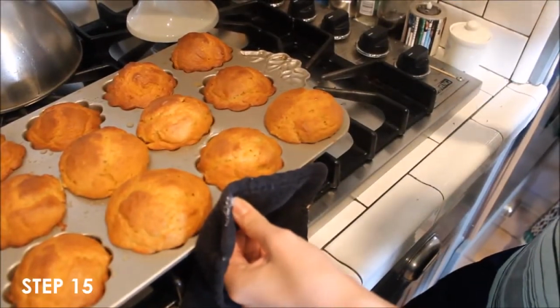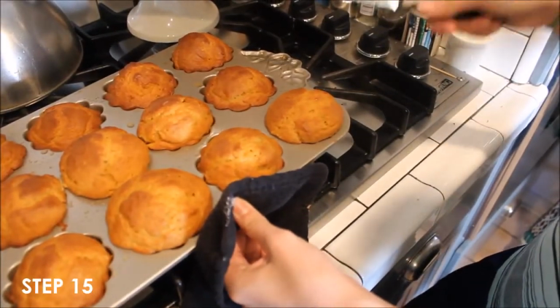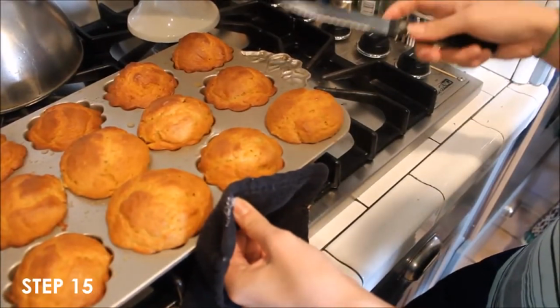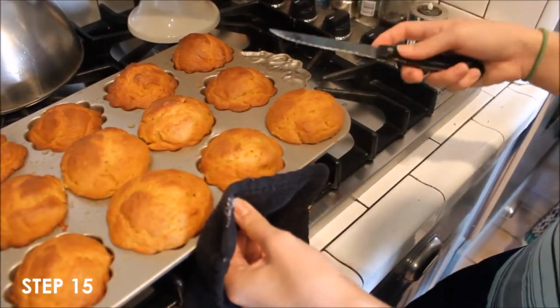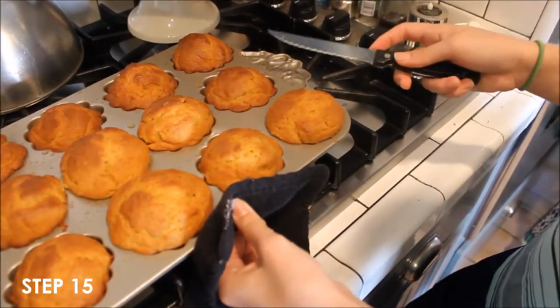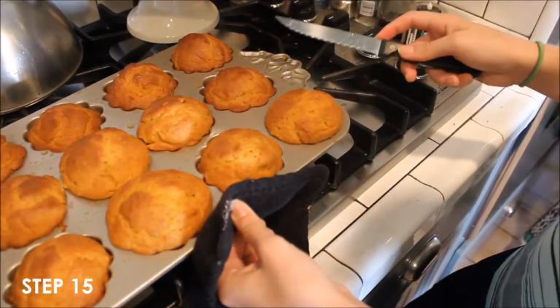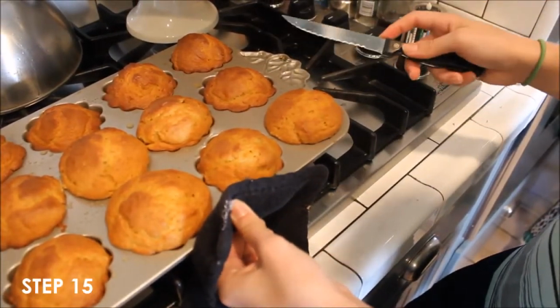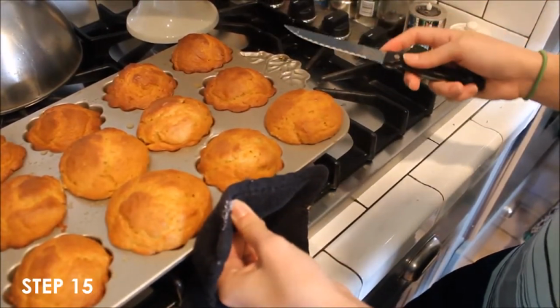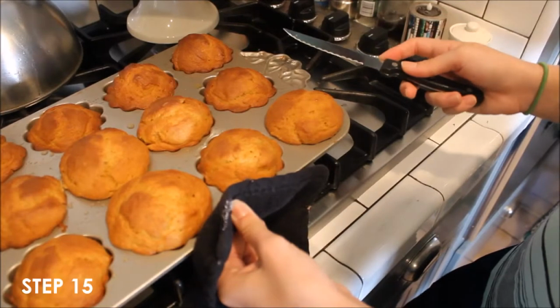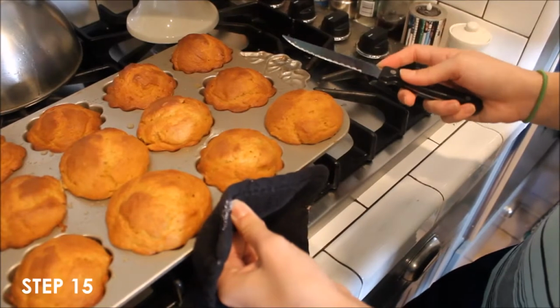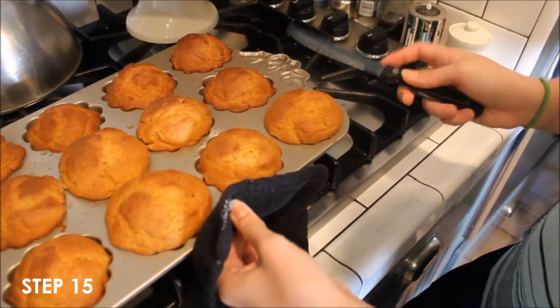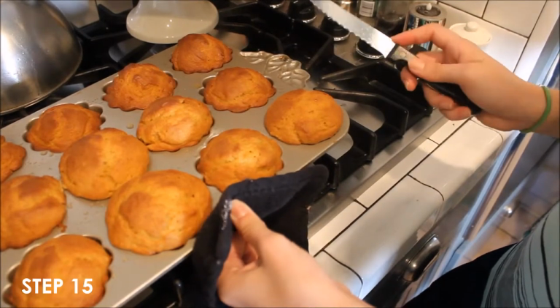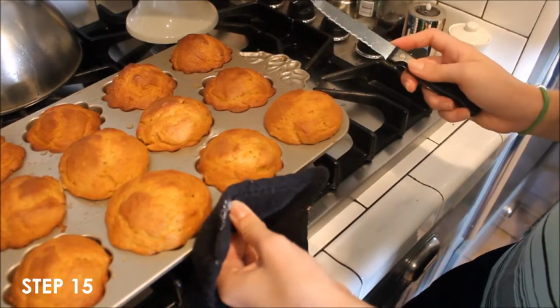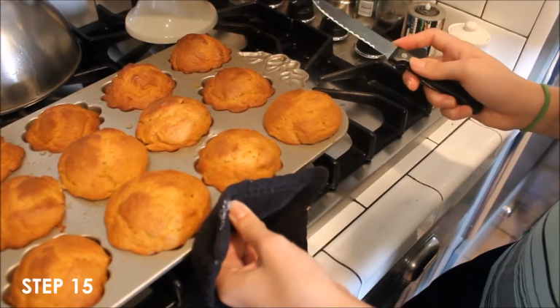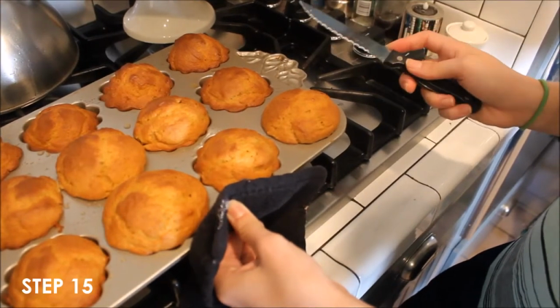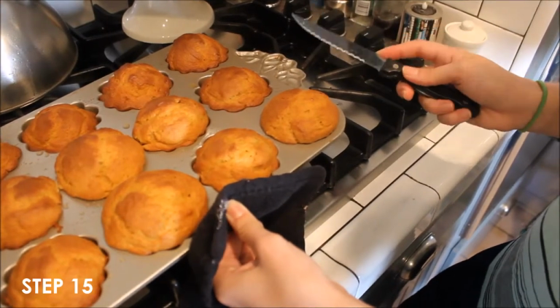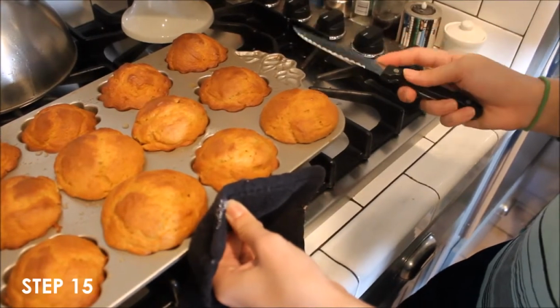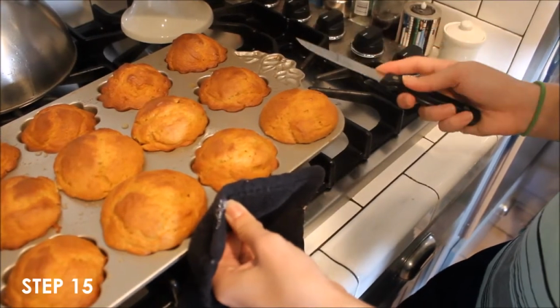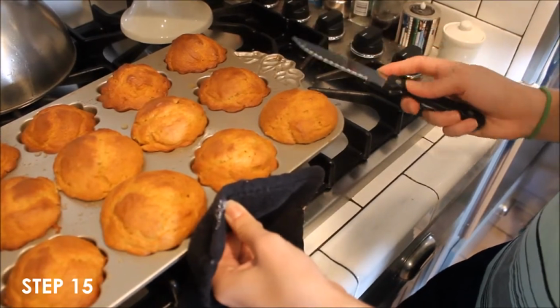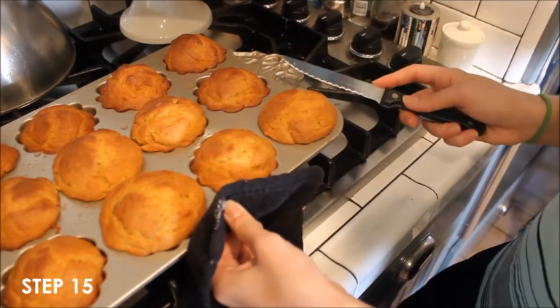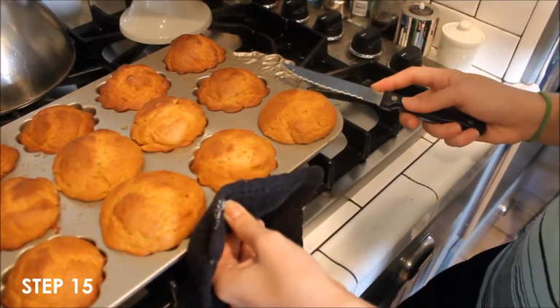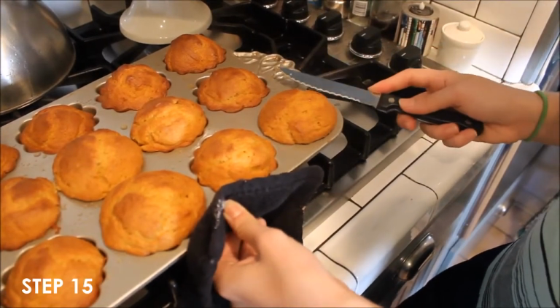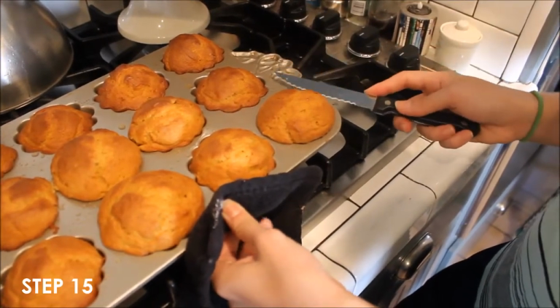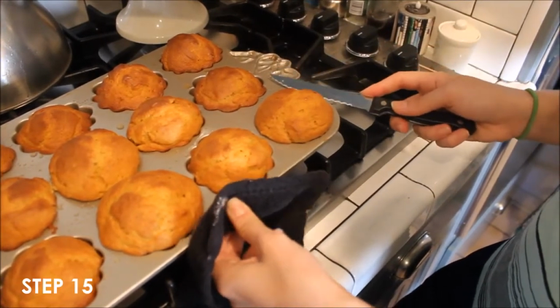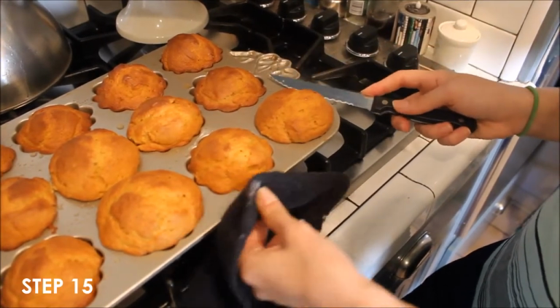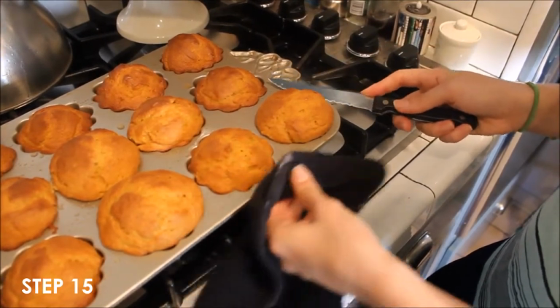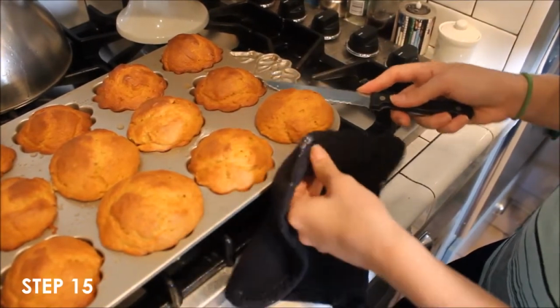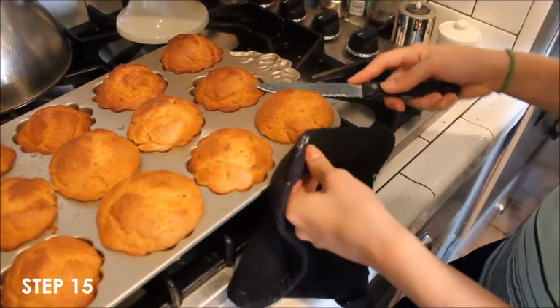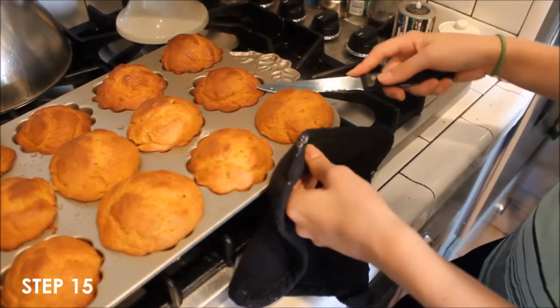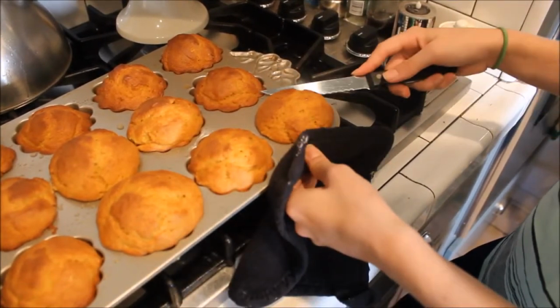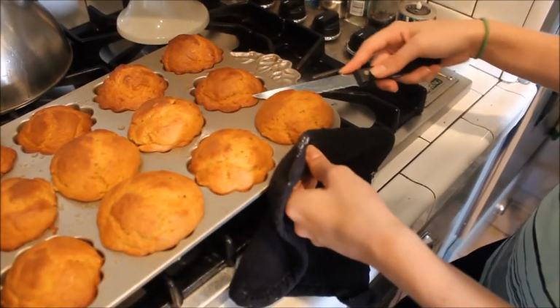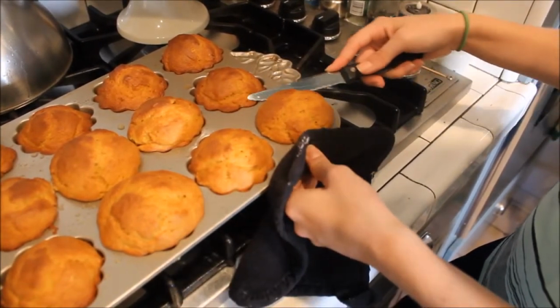If your cake batter overflowed while they were baking, then just use a knife to cut off the top.